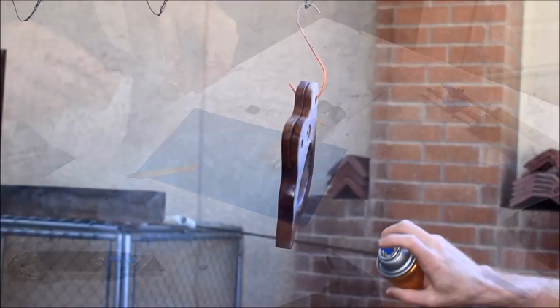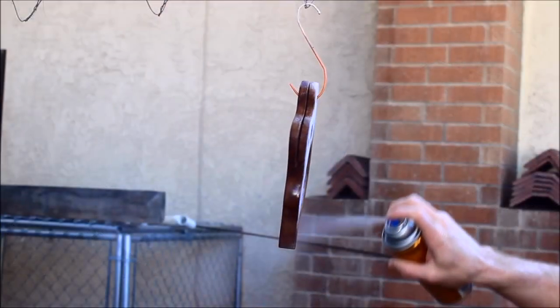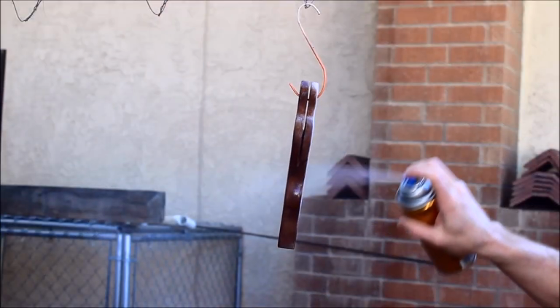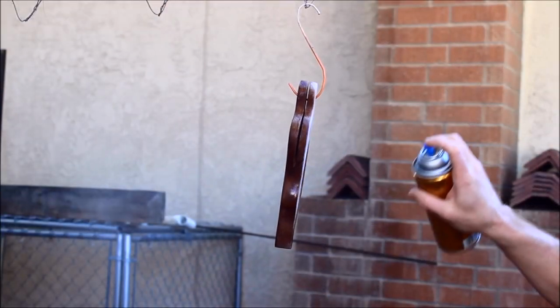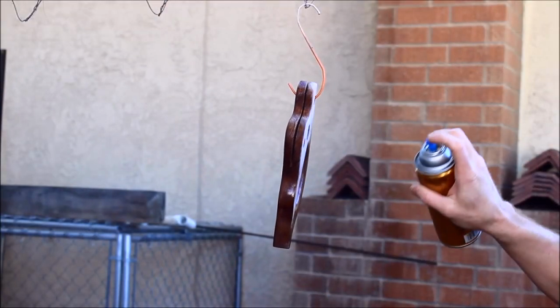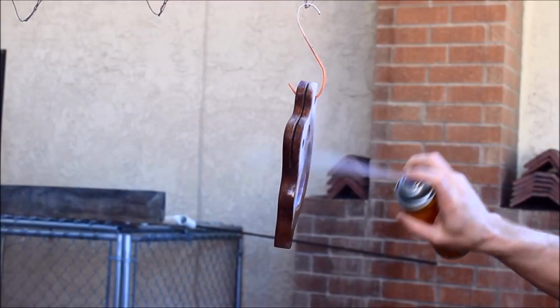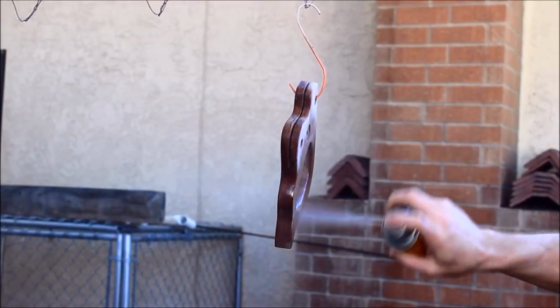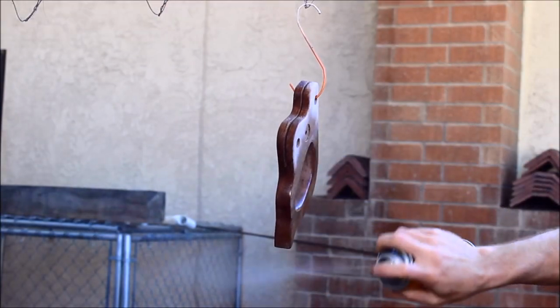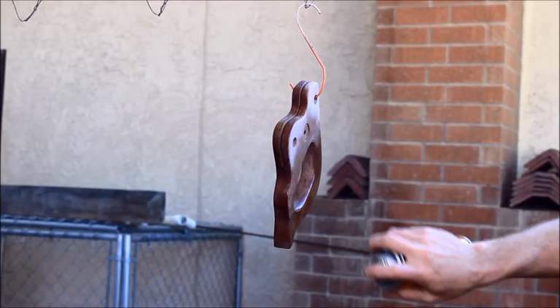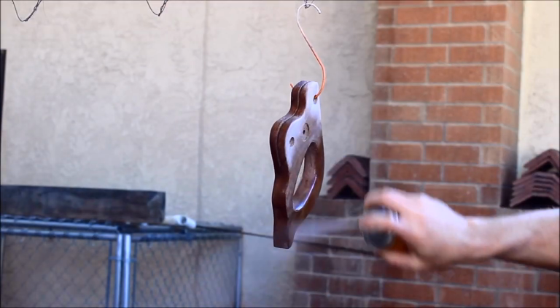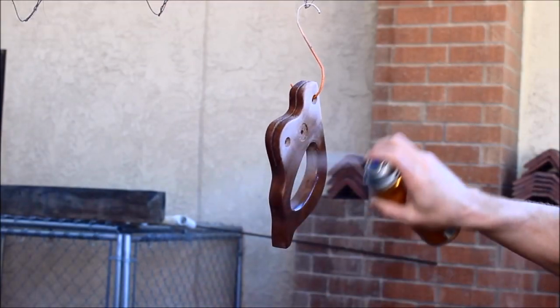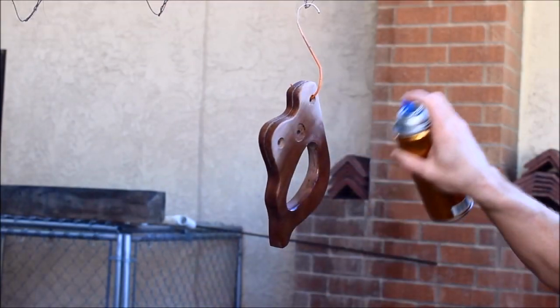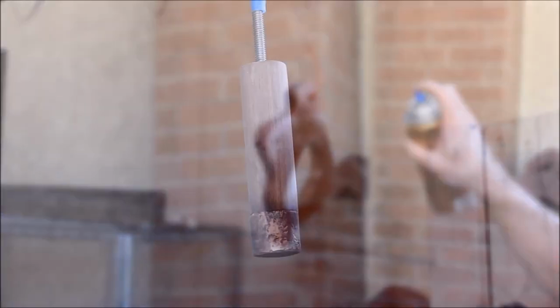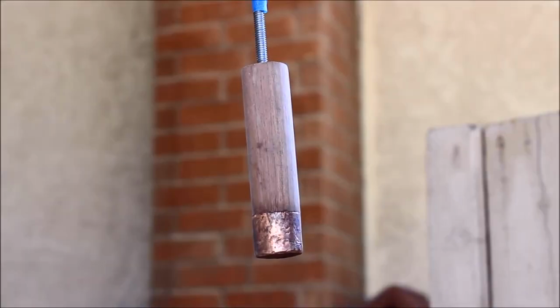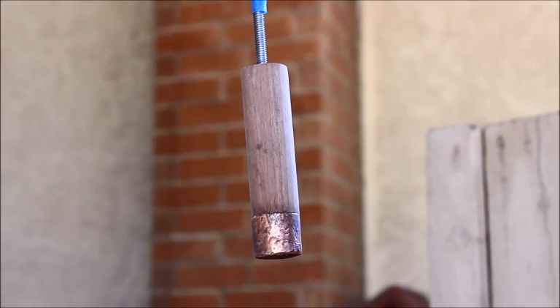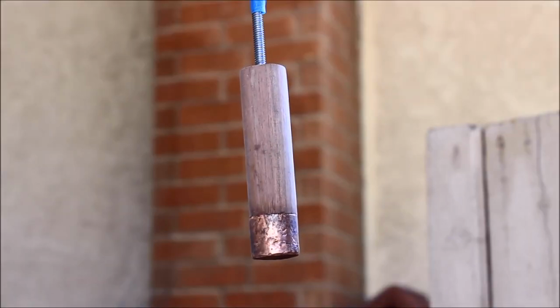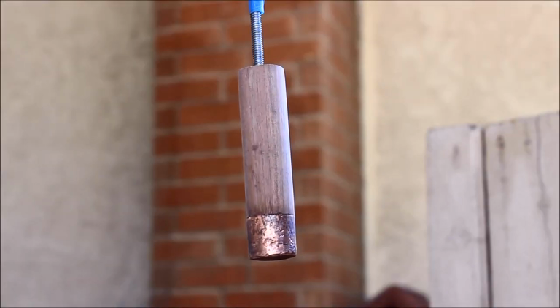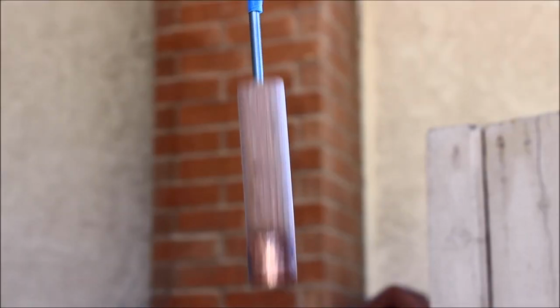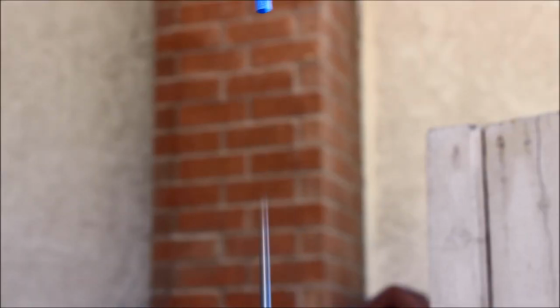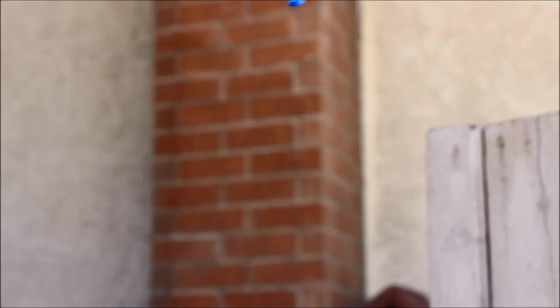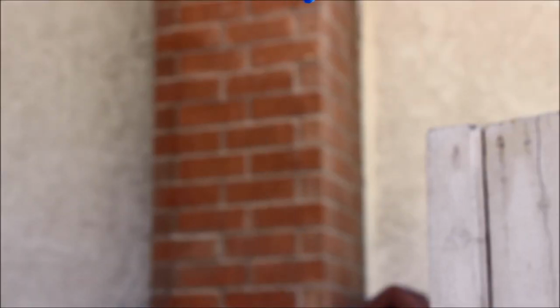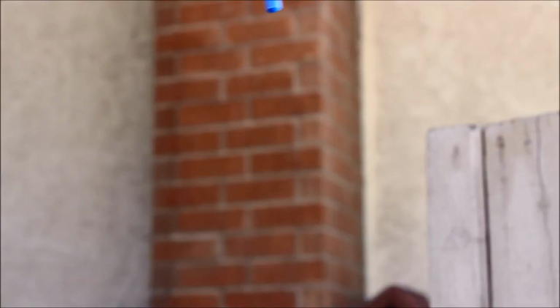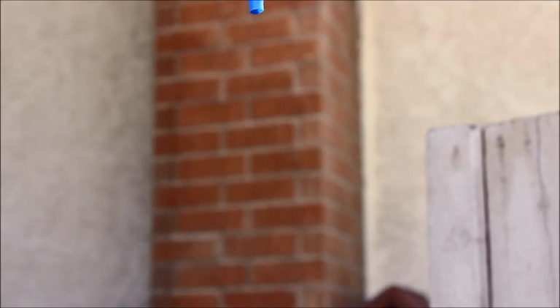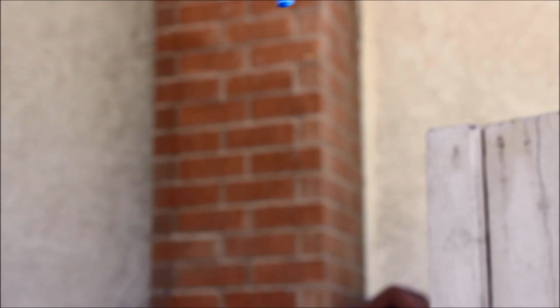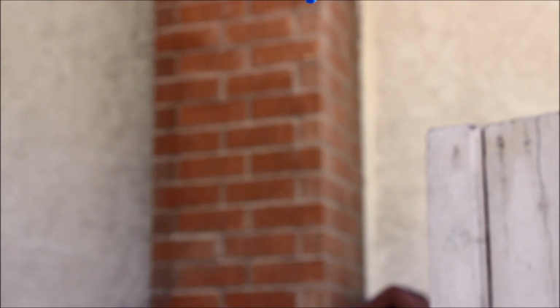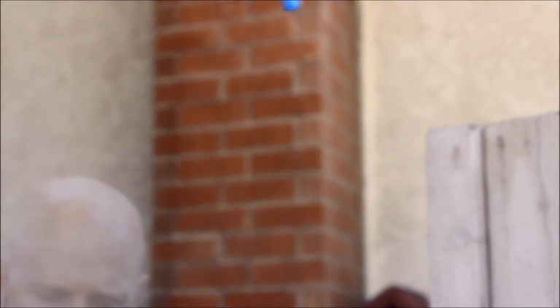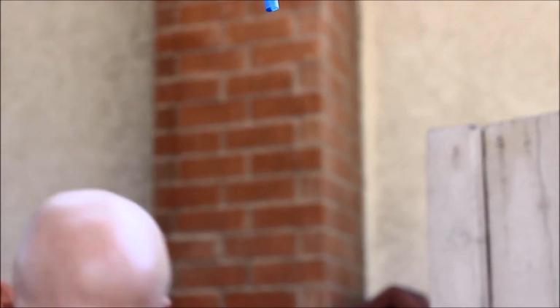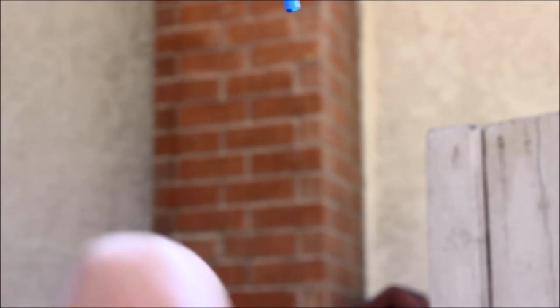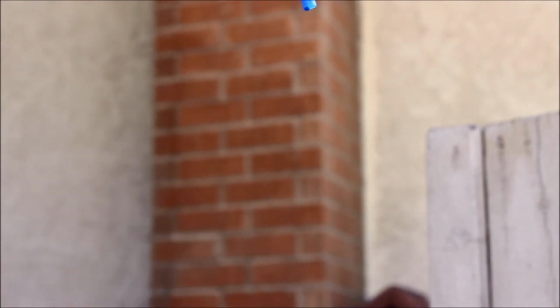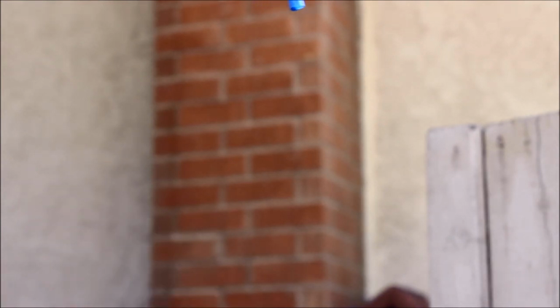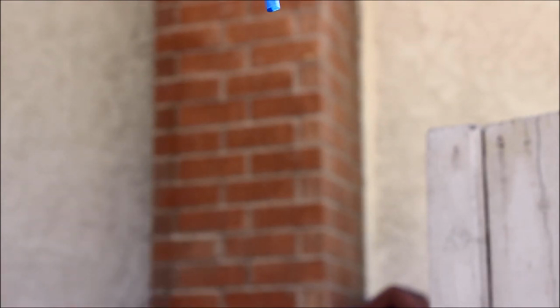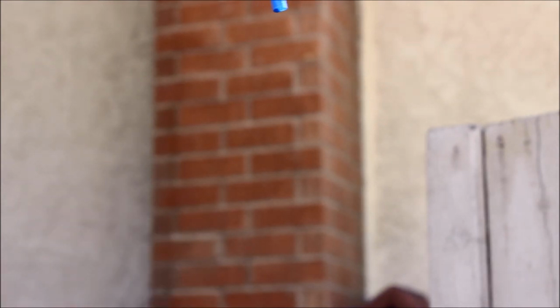Everything was given one last sanding to 600 grit and all the wood was finished with semi-gloss poly.